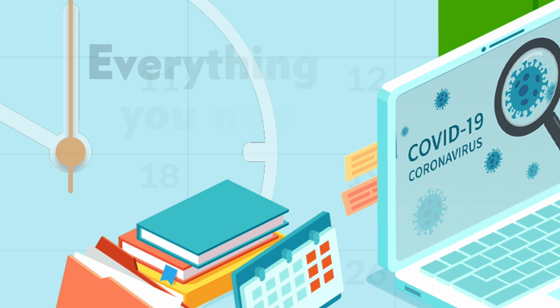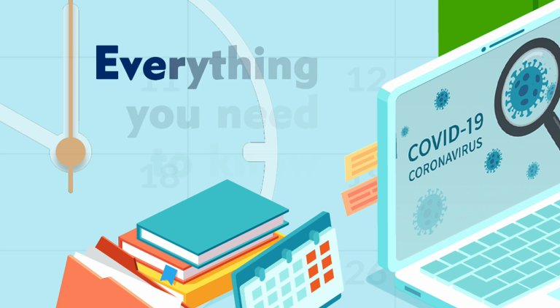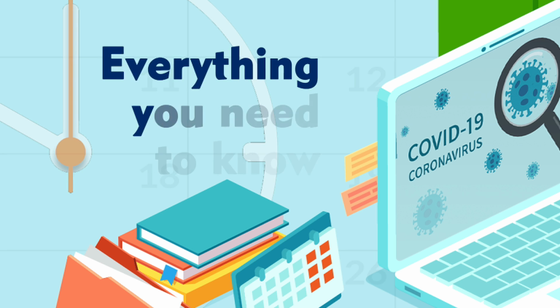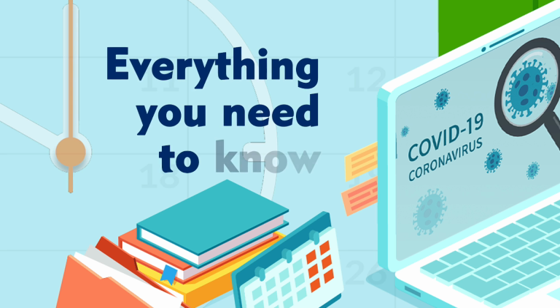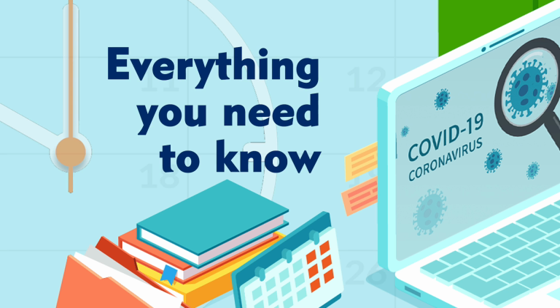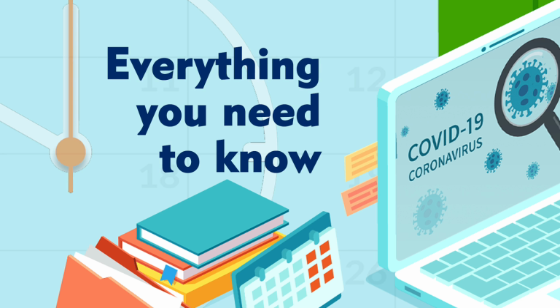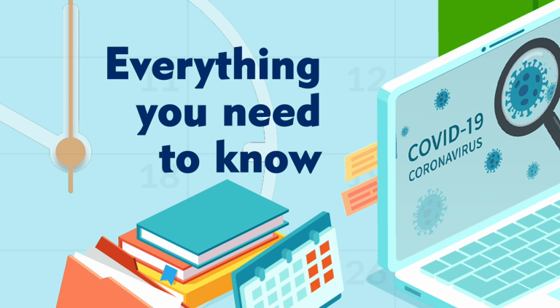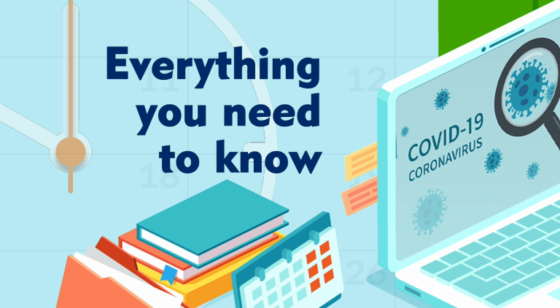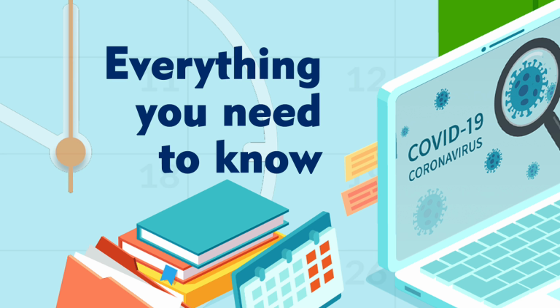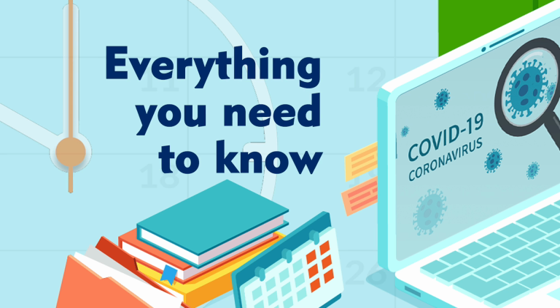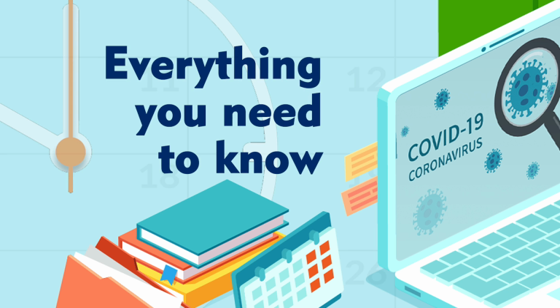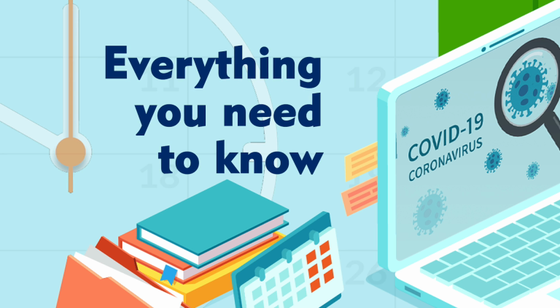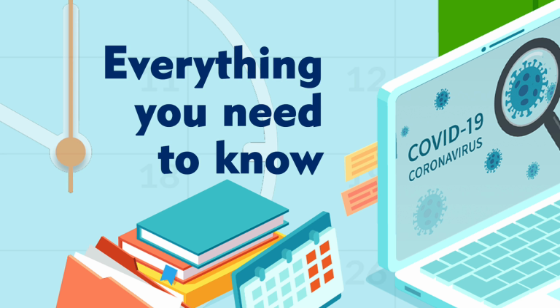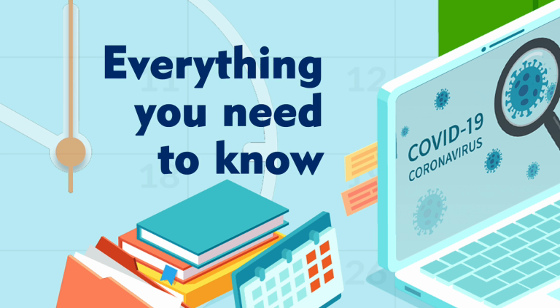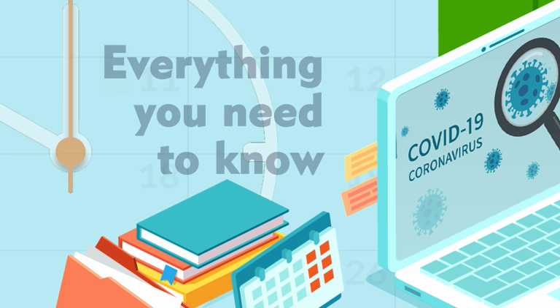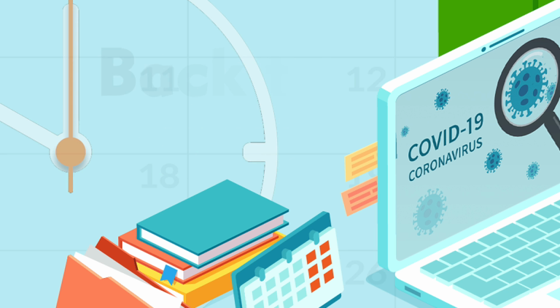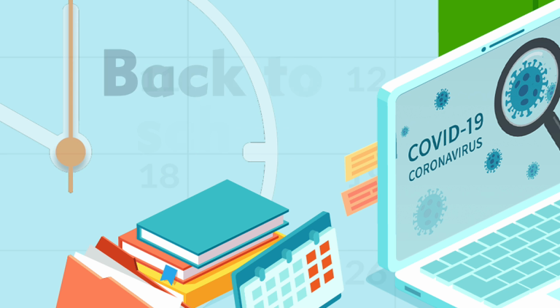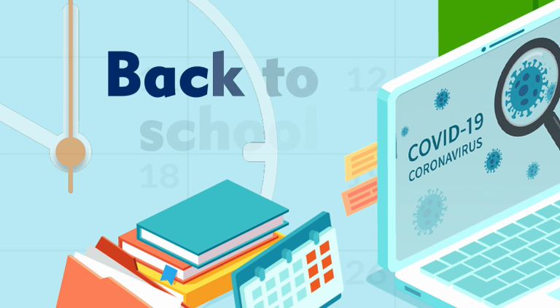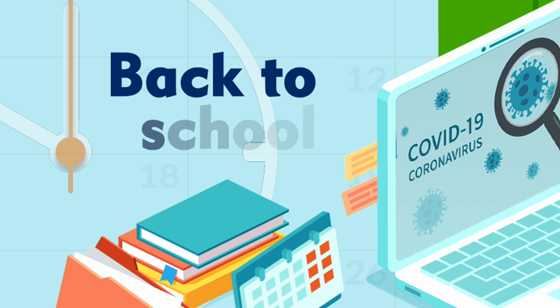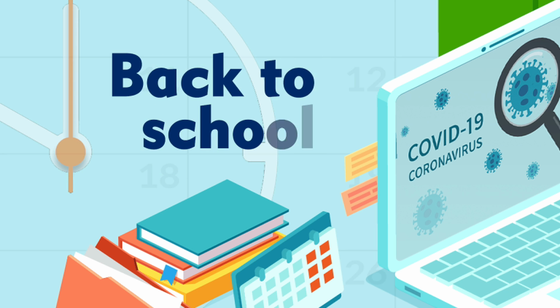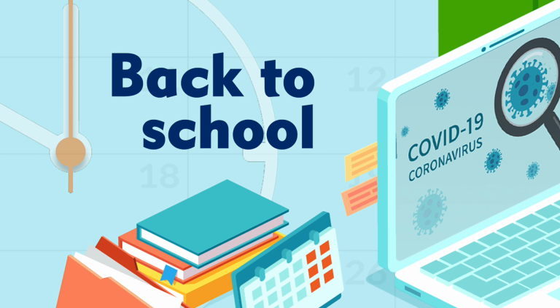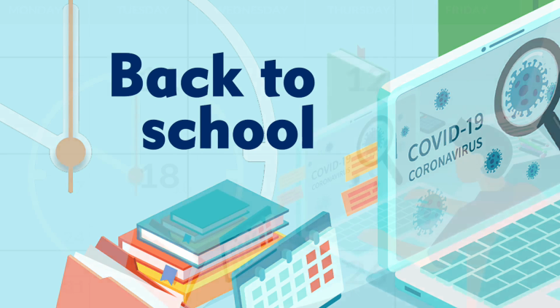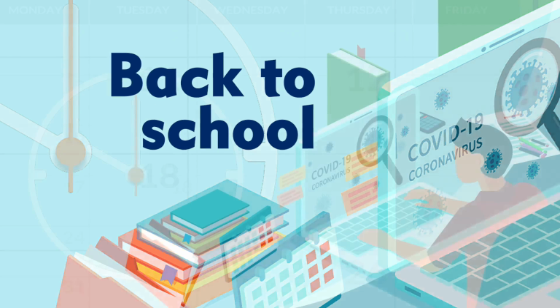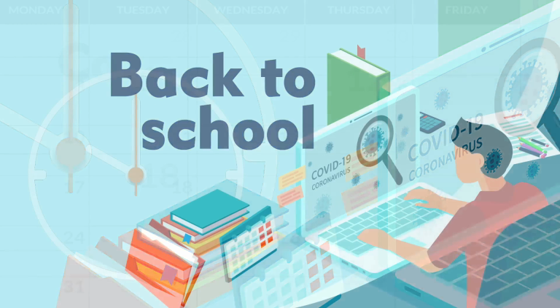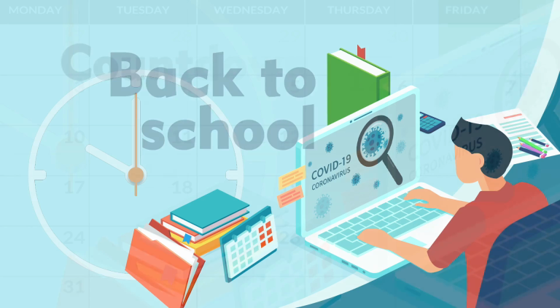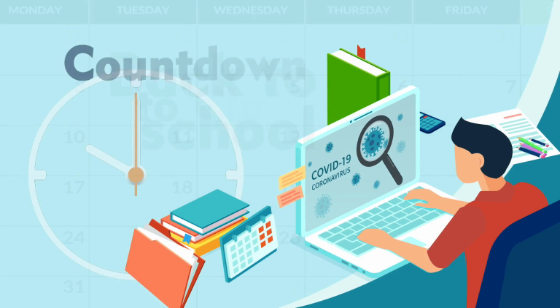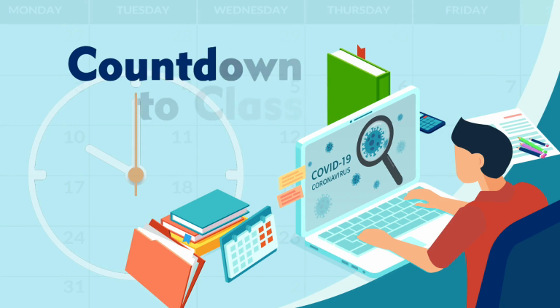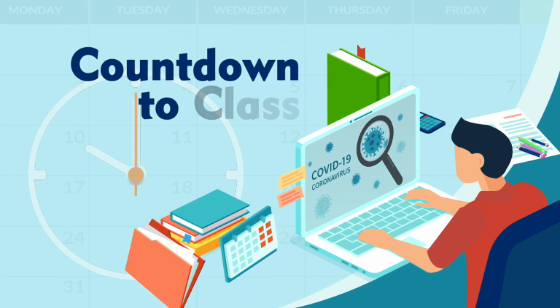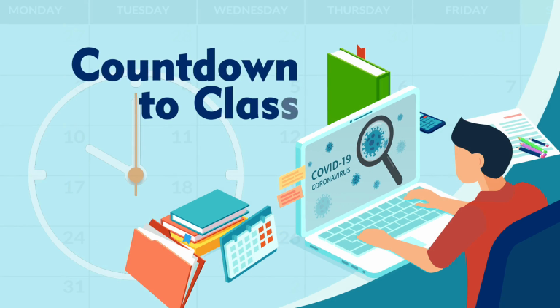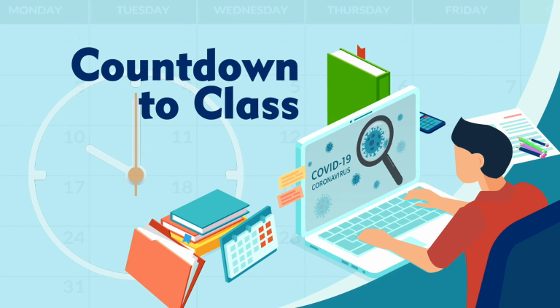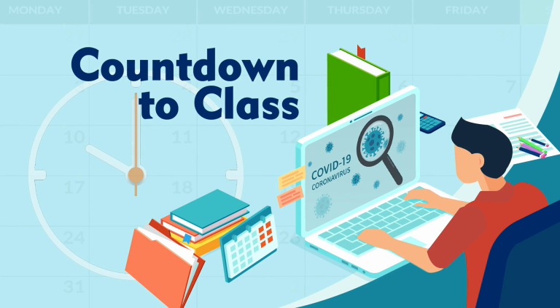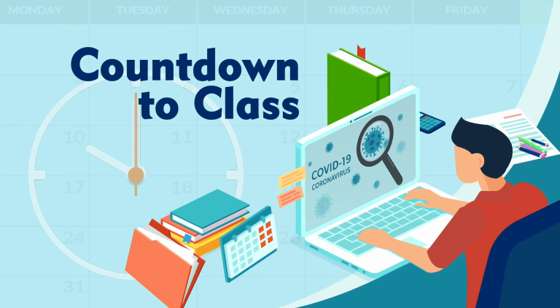Everything you need to know to keep your students safe and healthy as they get ready to head back to school. This is KLBK's Countdown to Class.